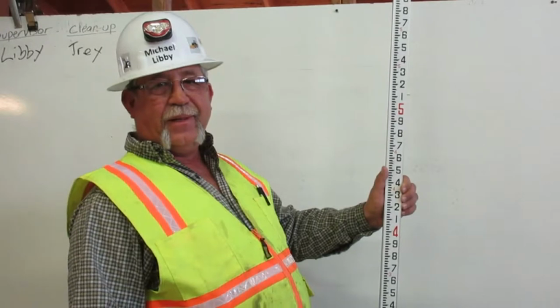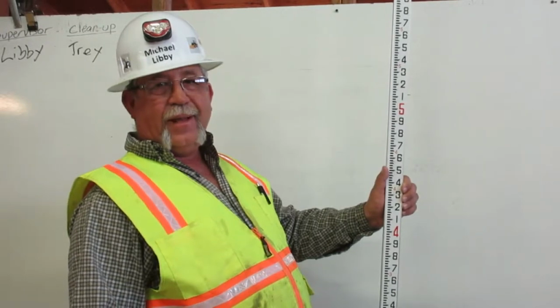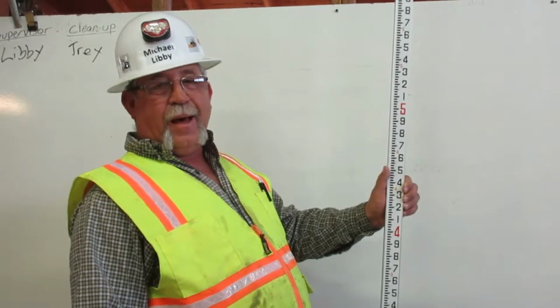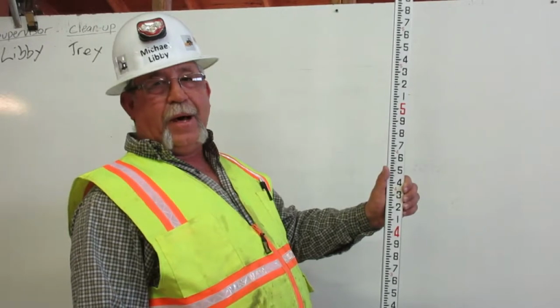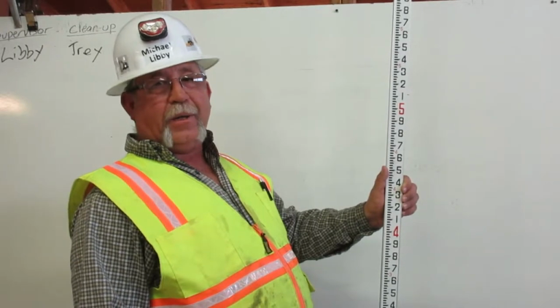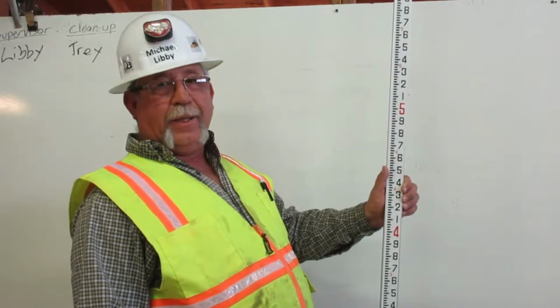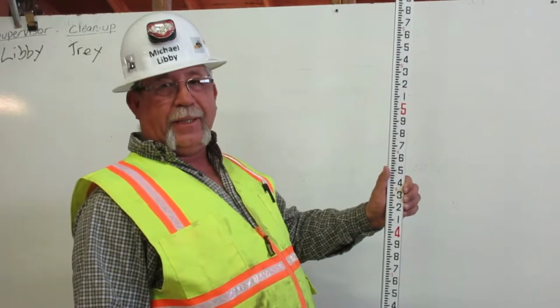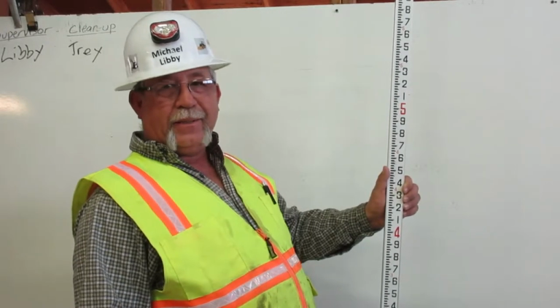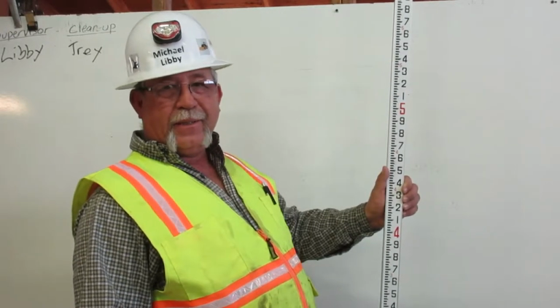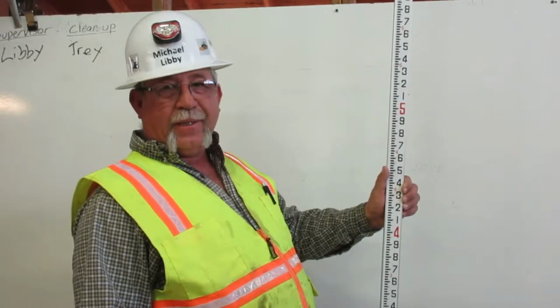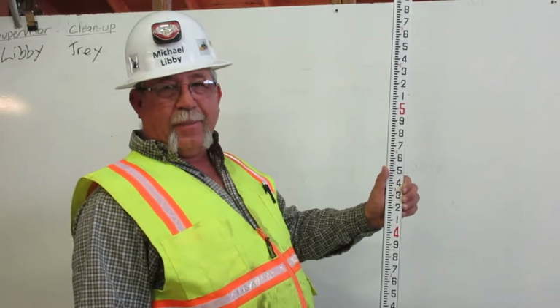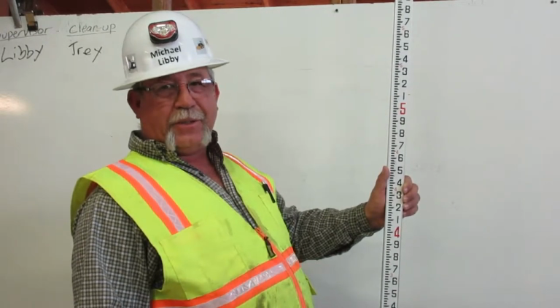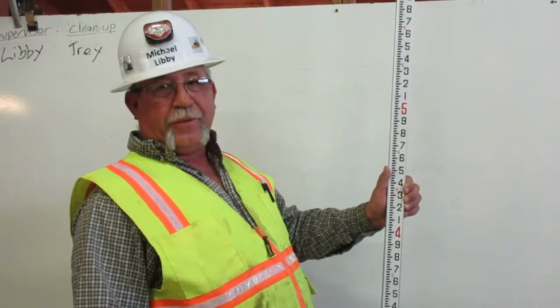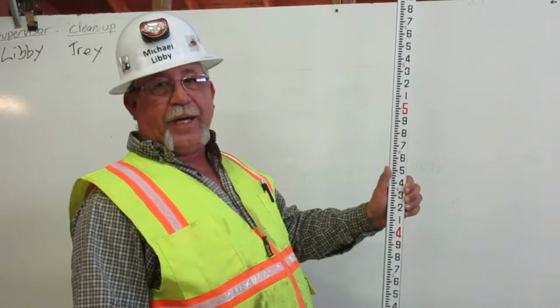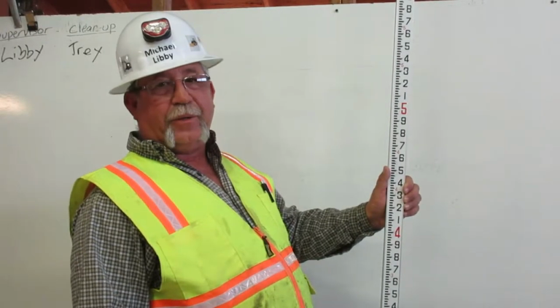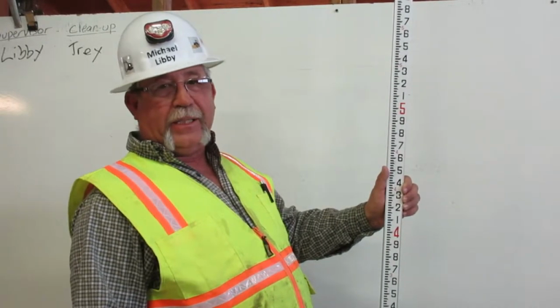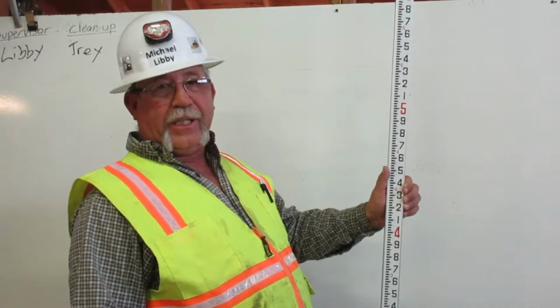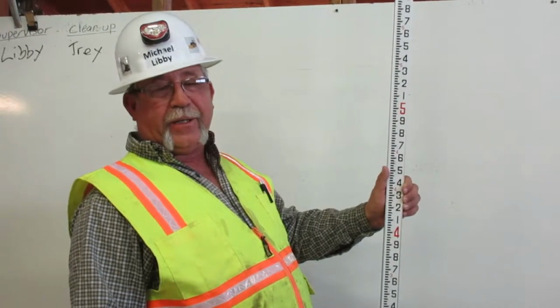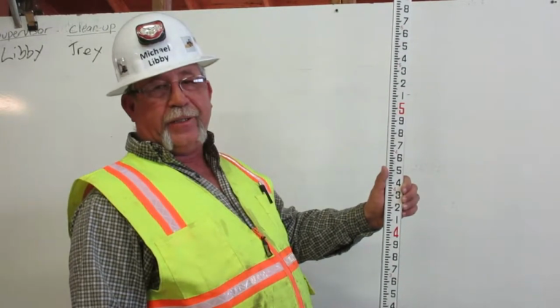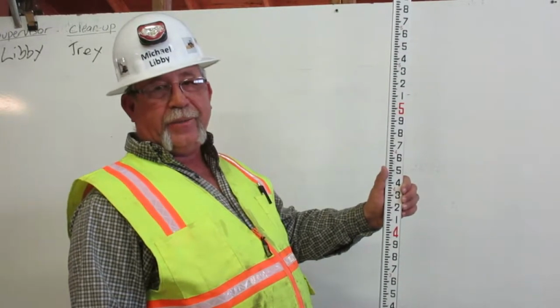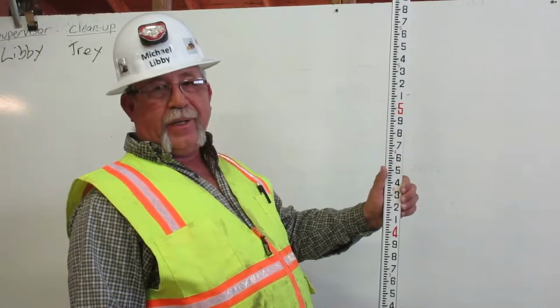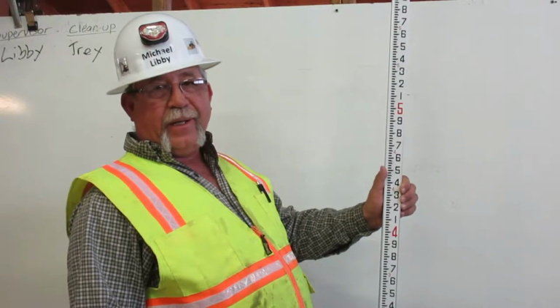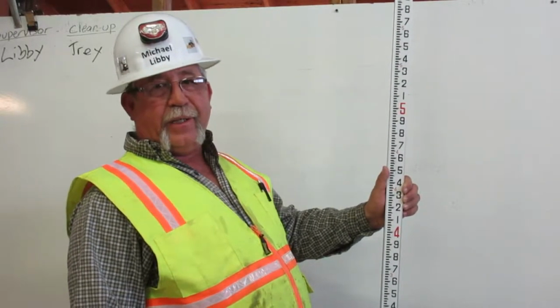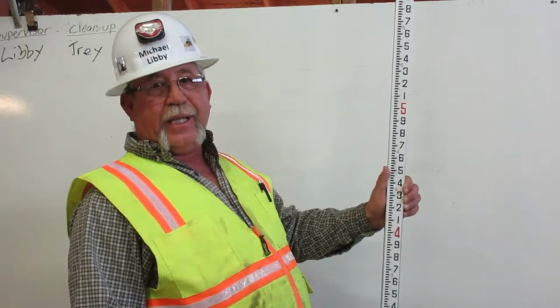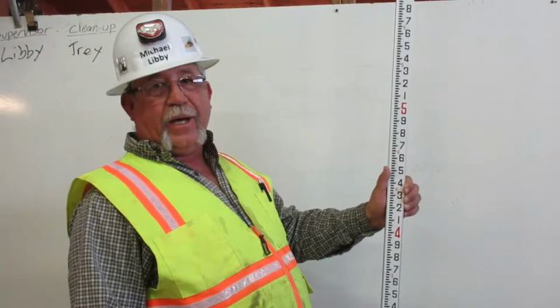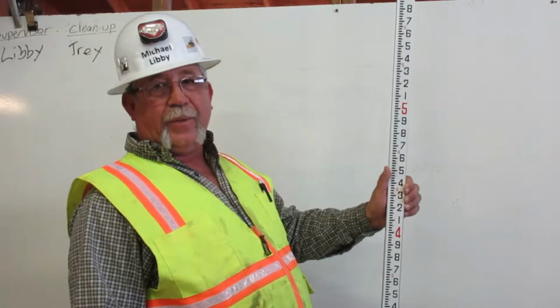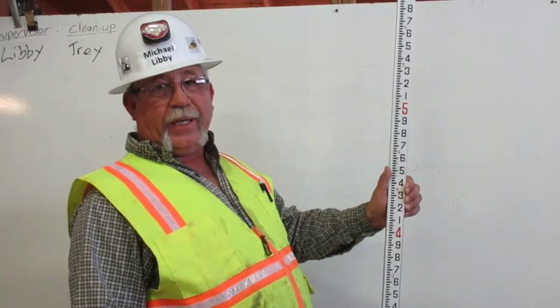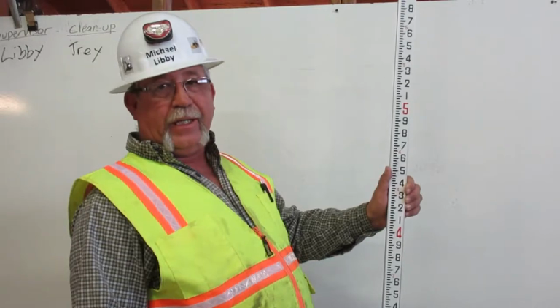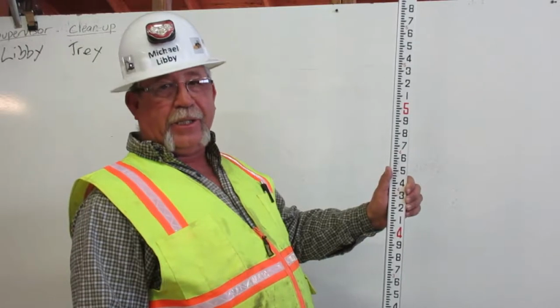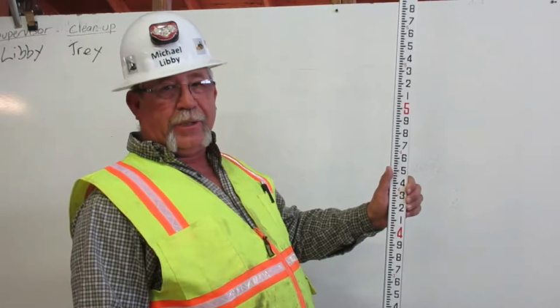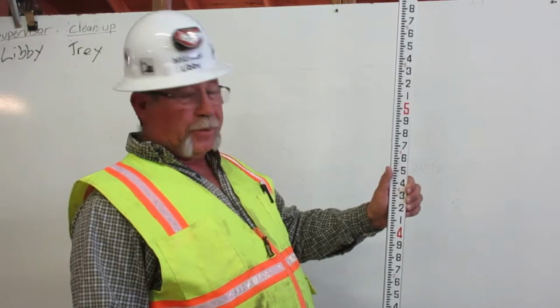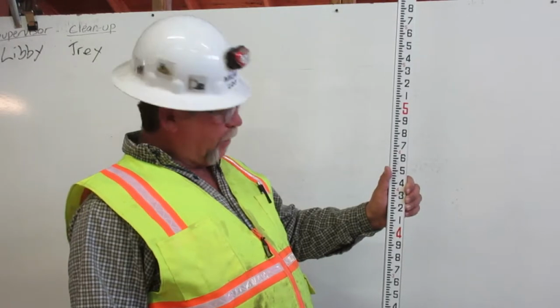I'm Michael Libby. I'm a certified grade checker. Here's how you read an engineer's ruler.